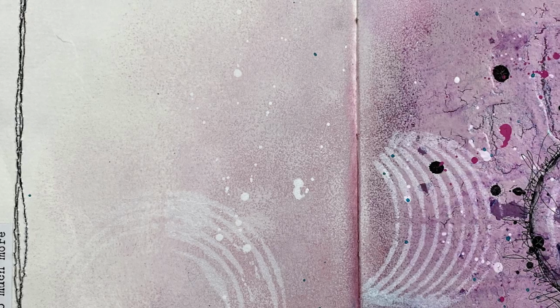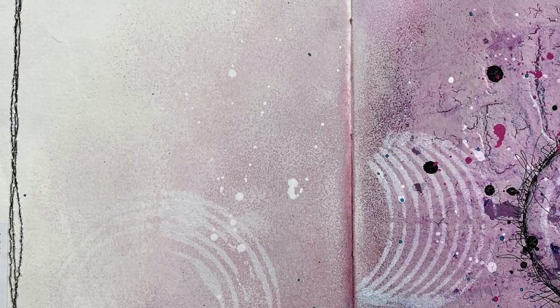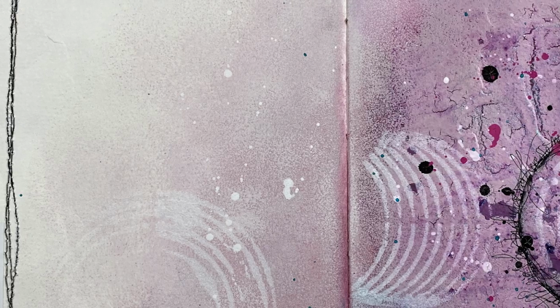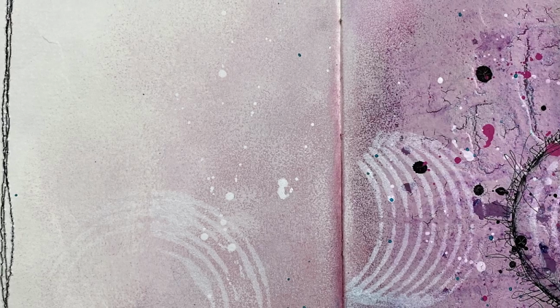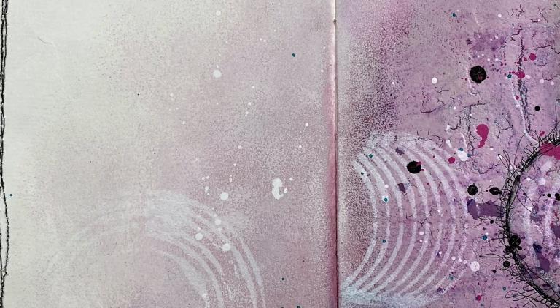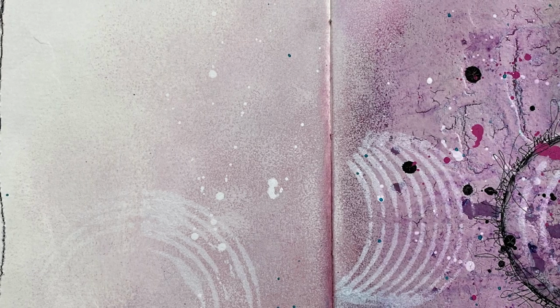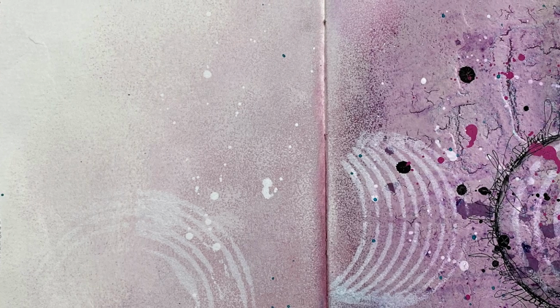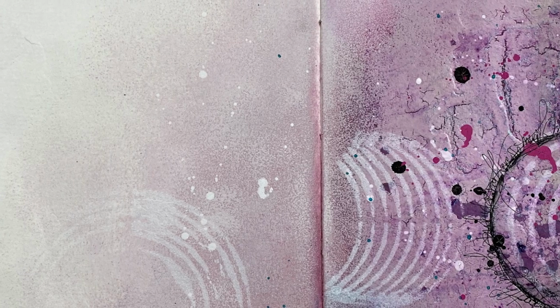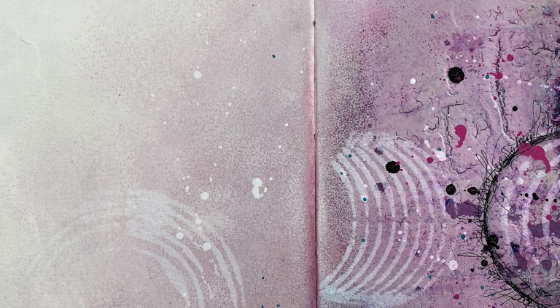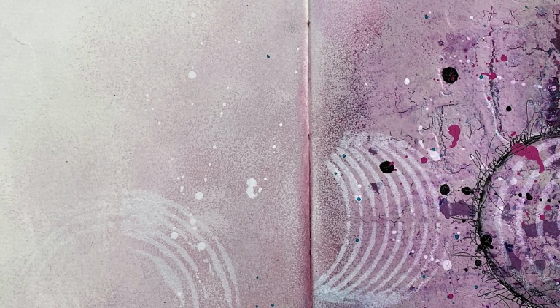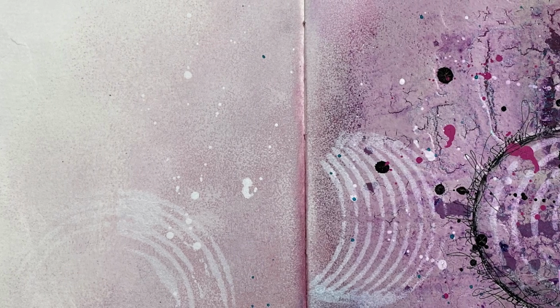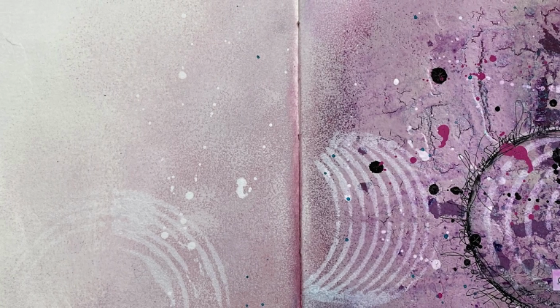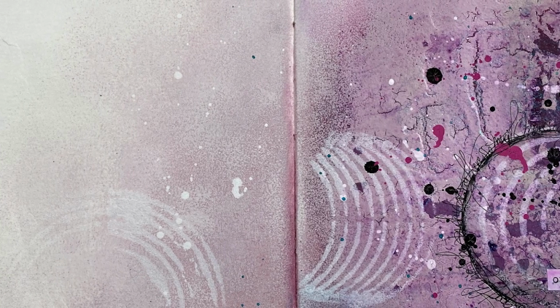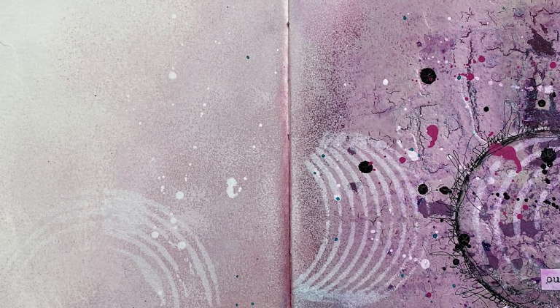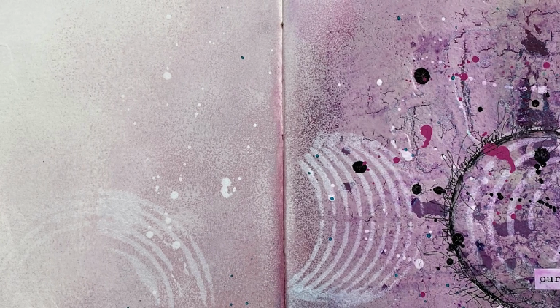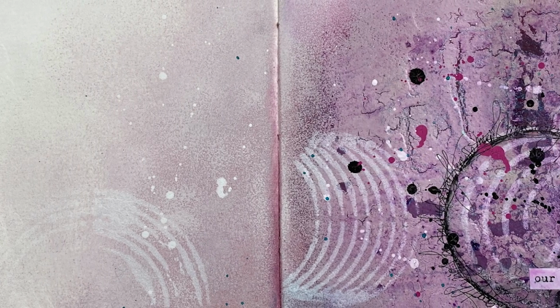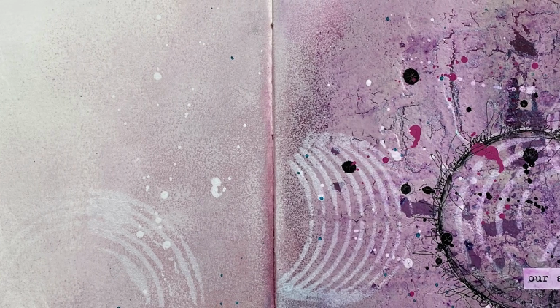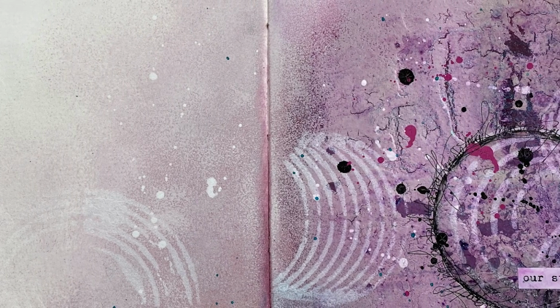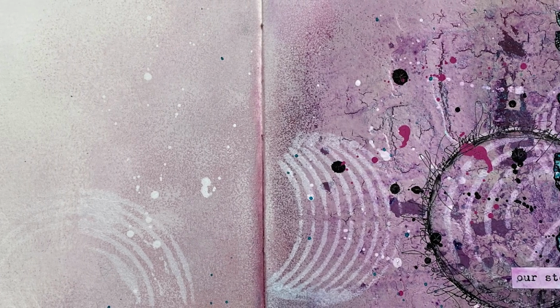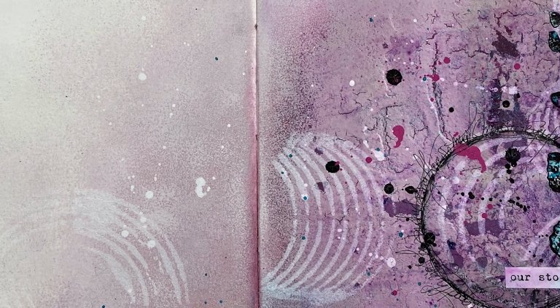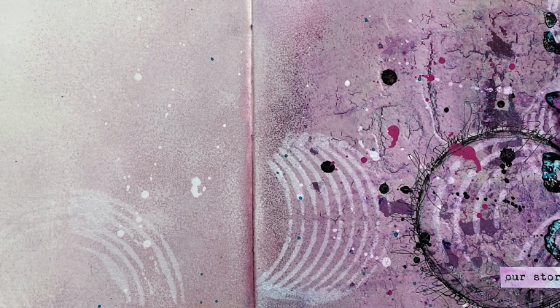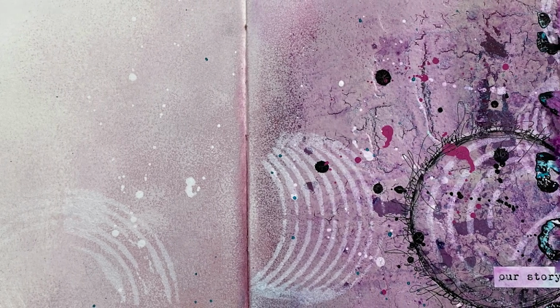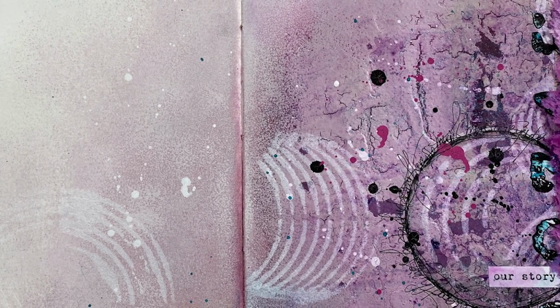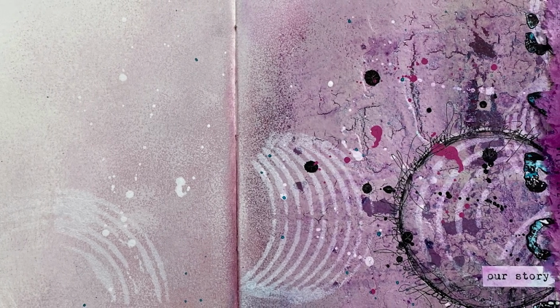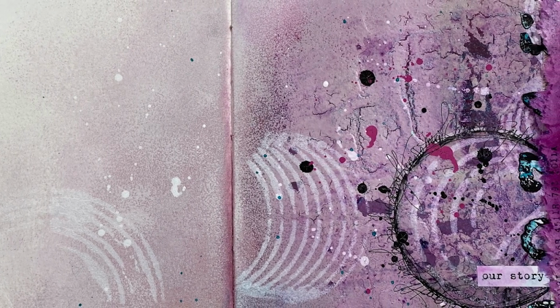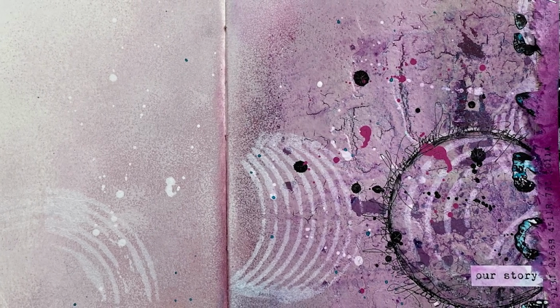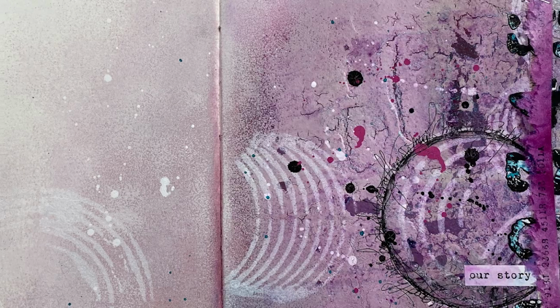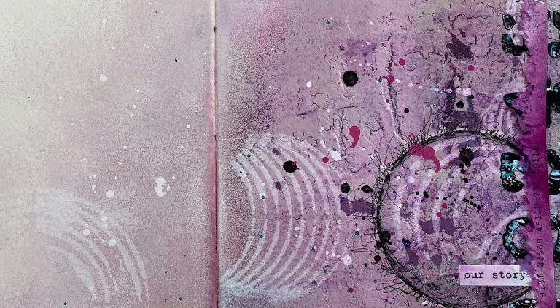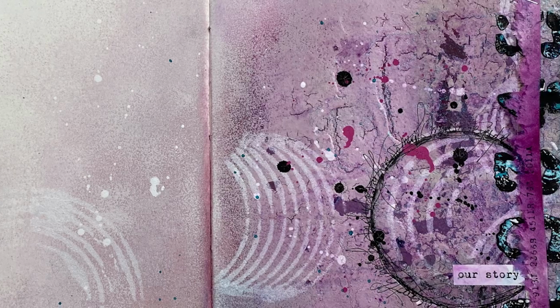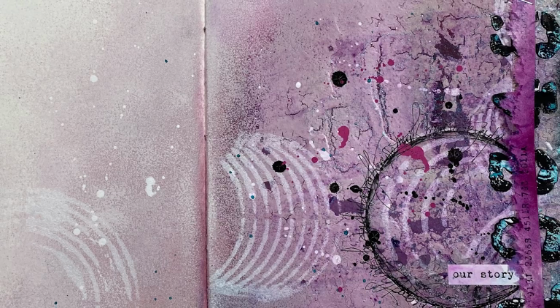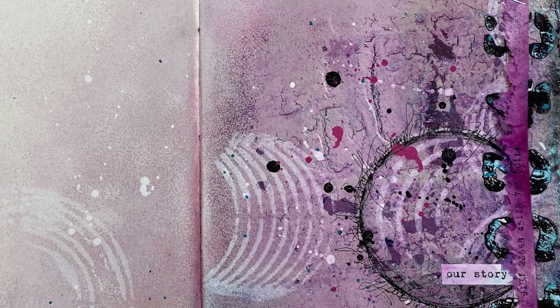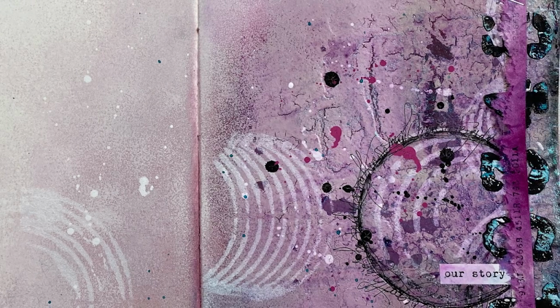For today's spread I will be creating a crackle gradient from small crackles to large crackles.